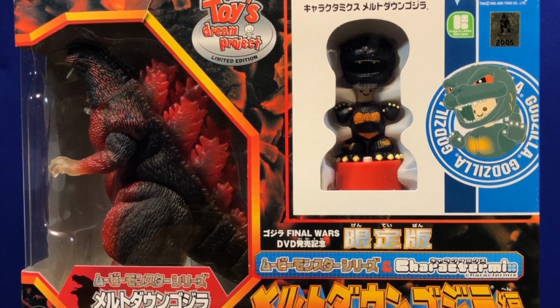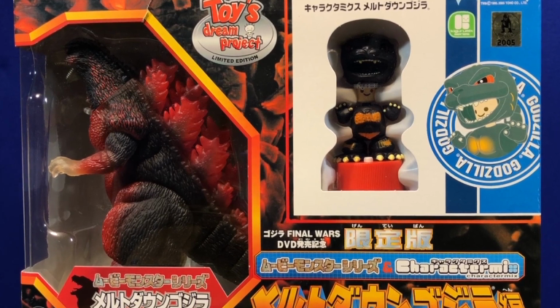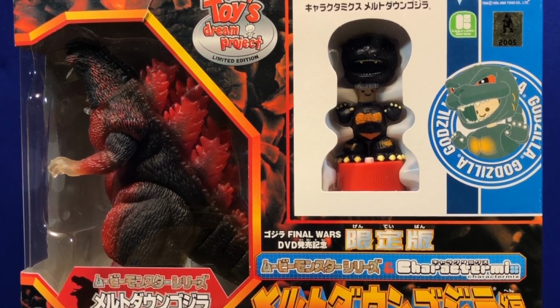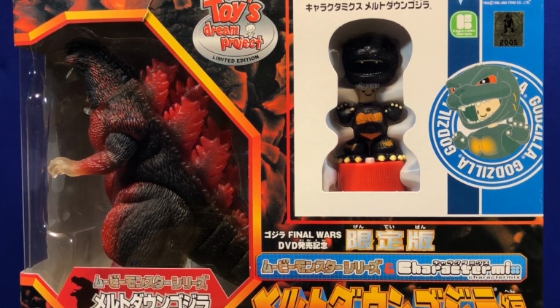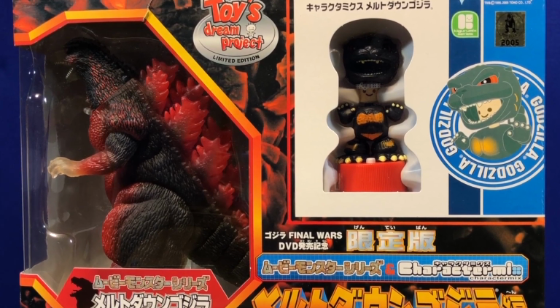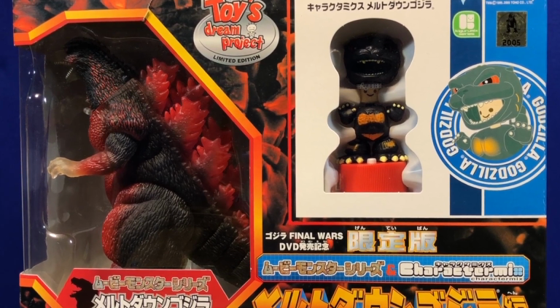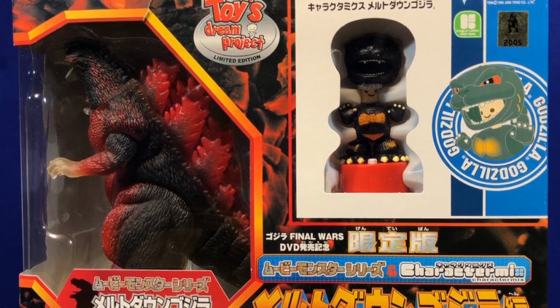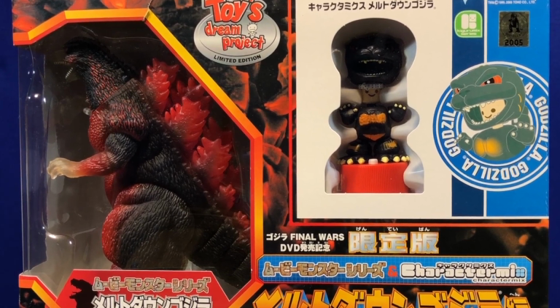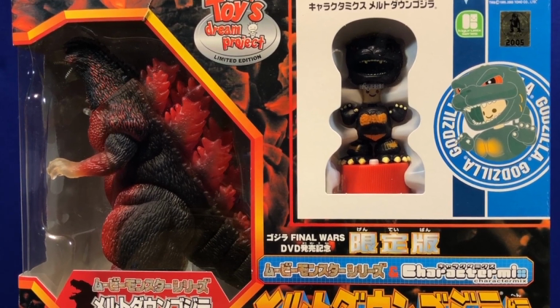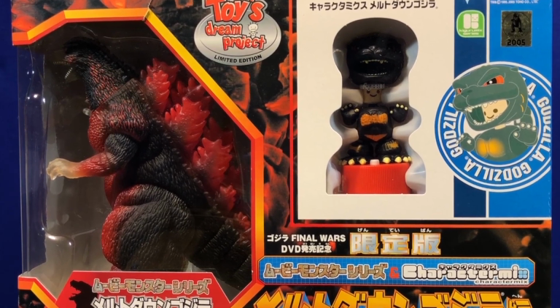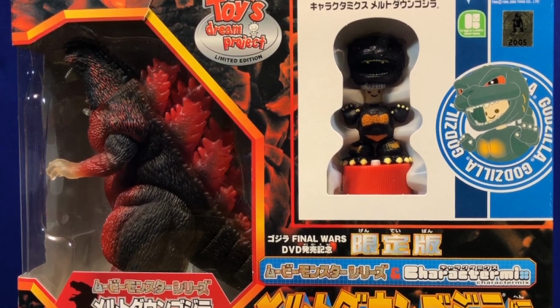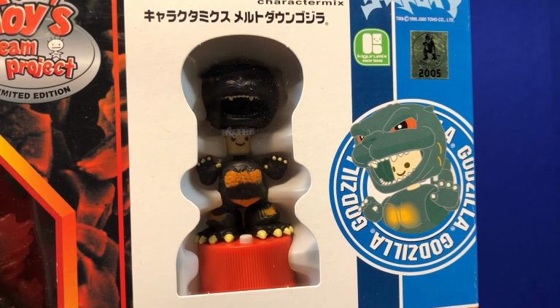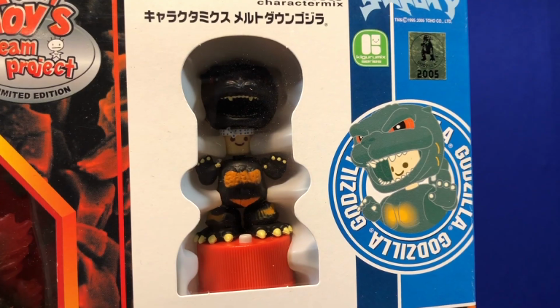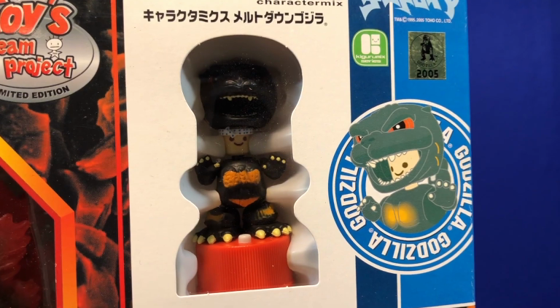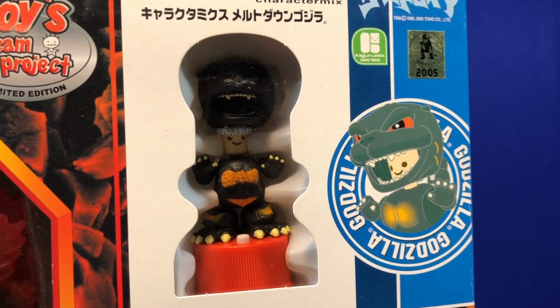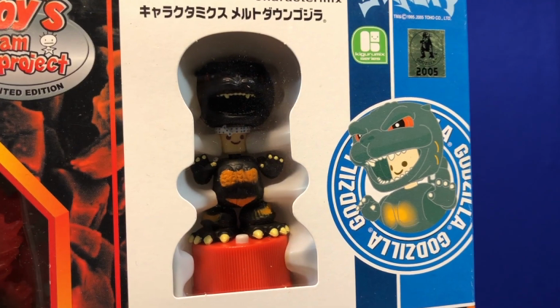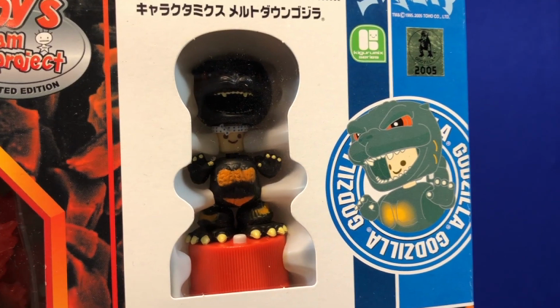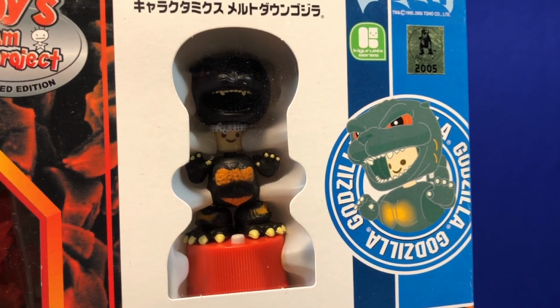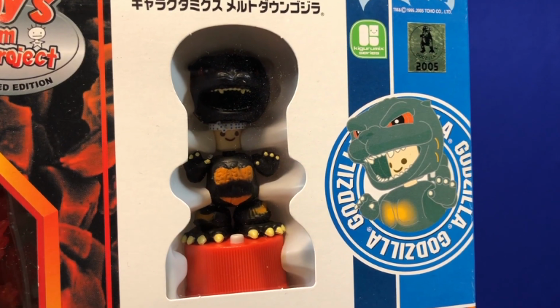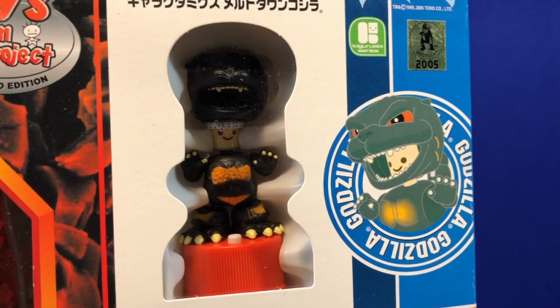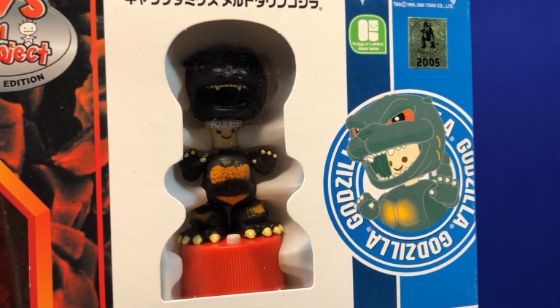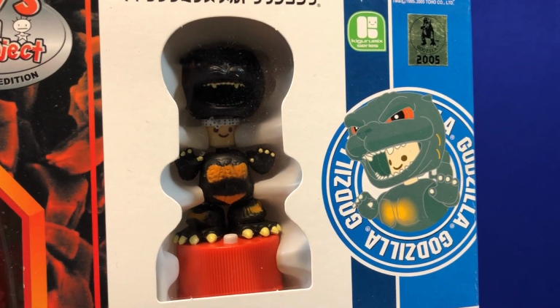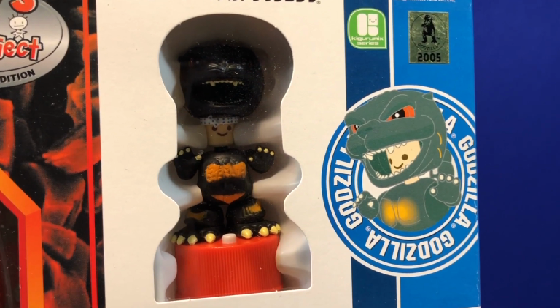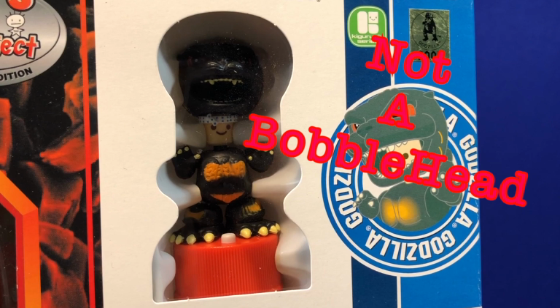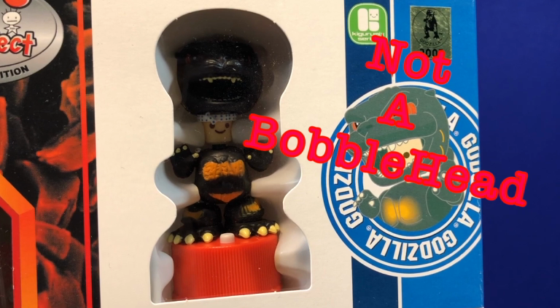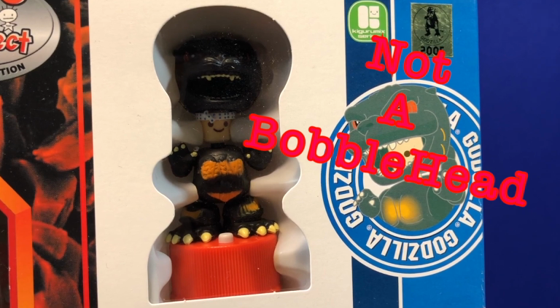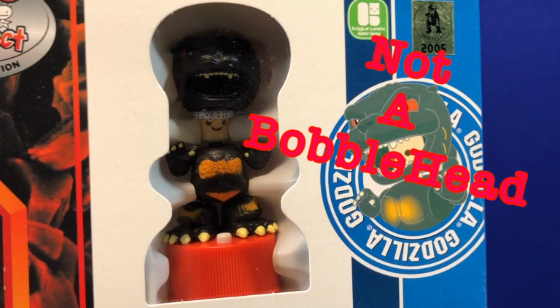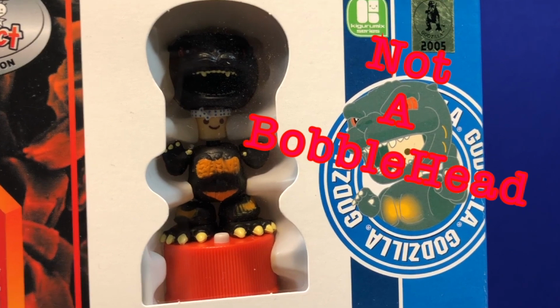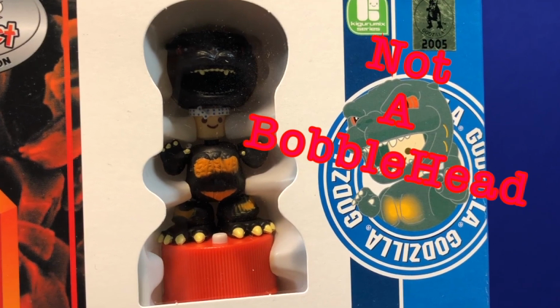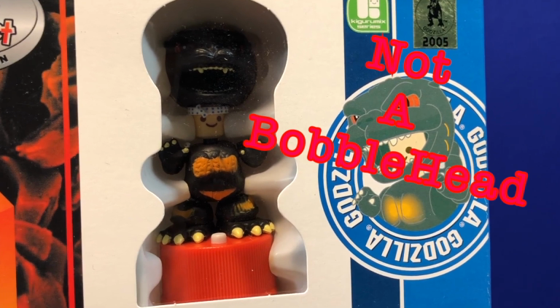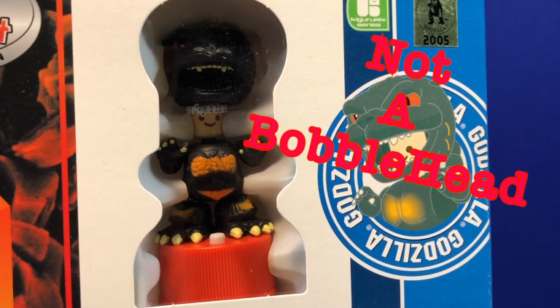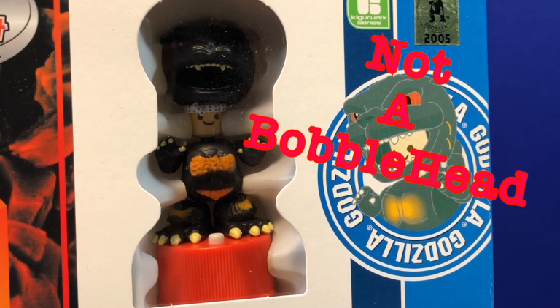And as an awesome add-on, a Godzilla suit figure bobblehead bottle cap.